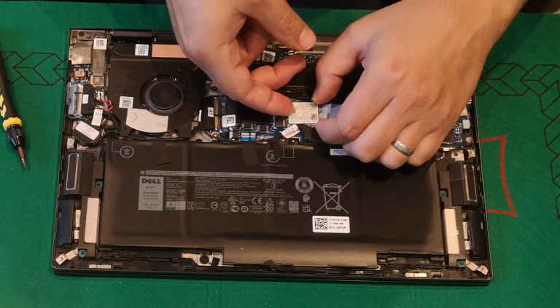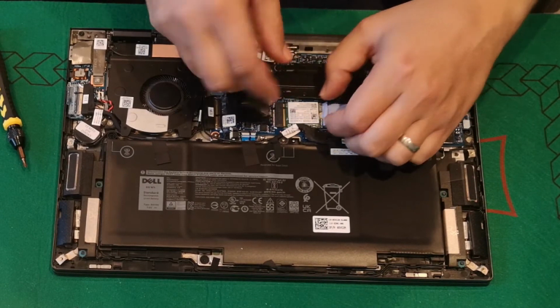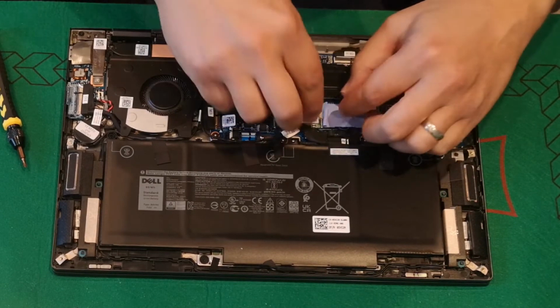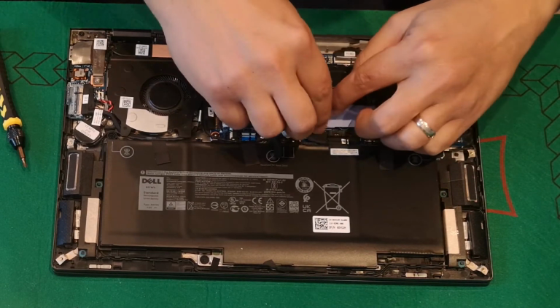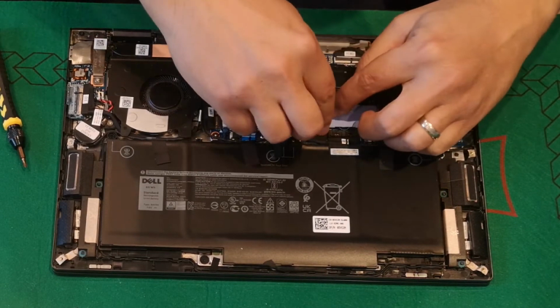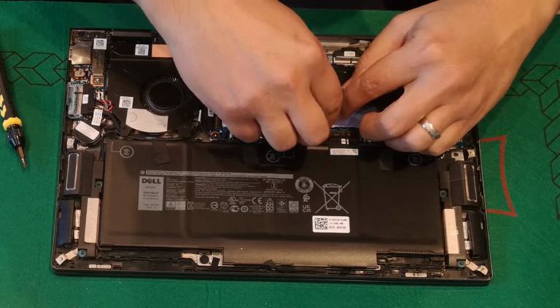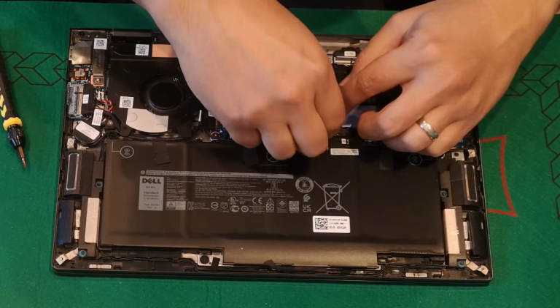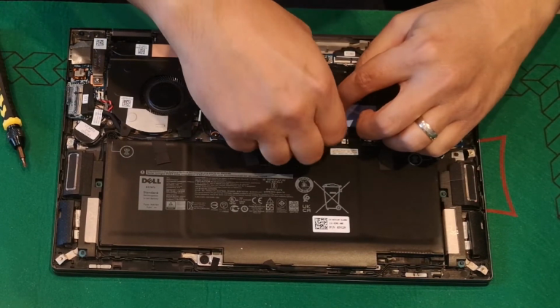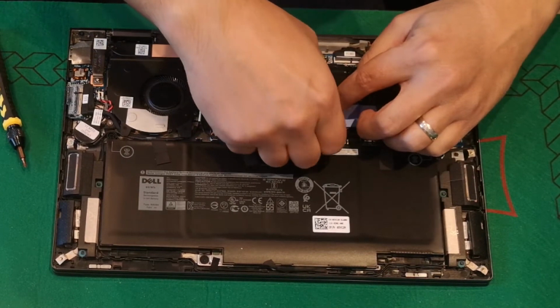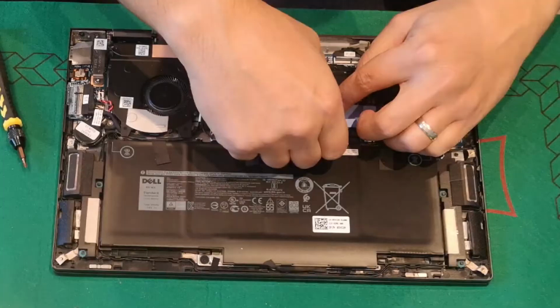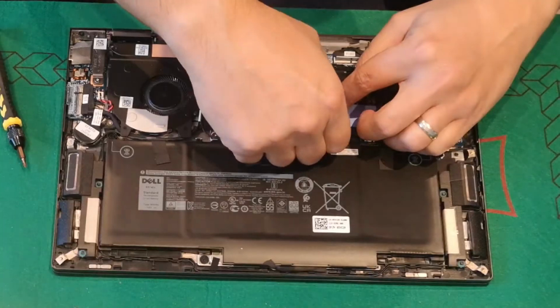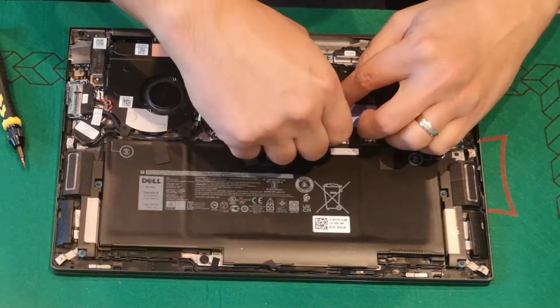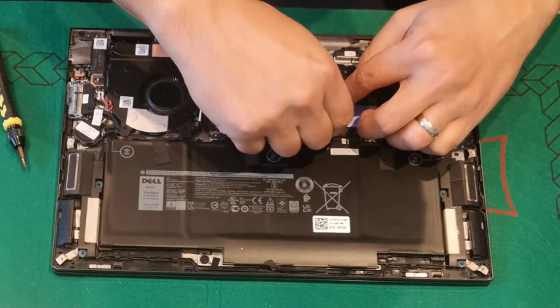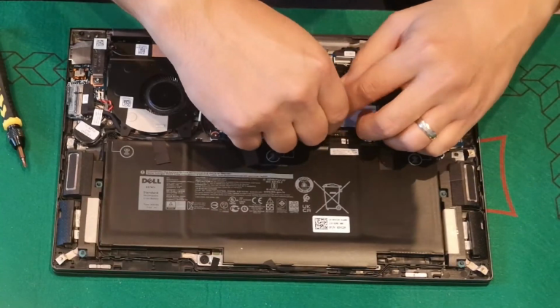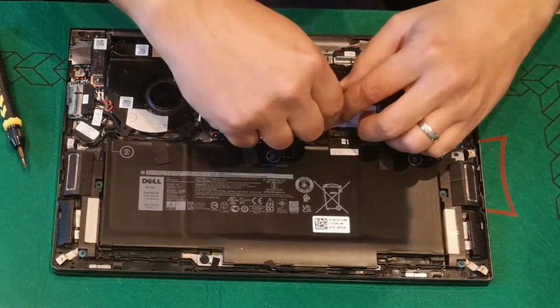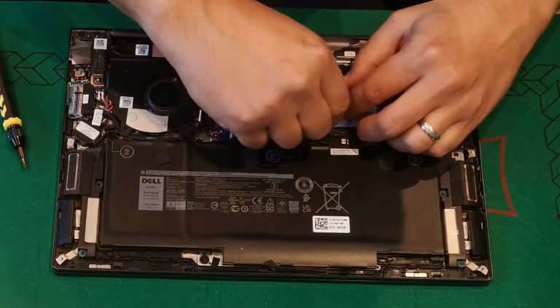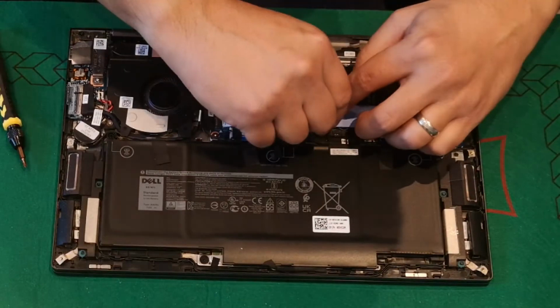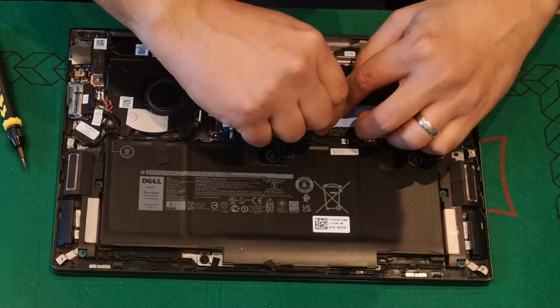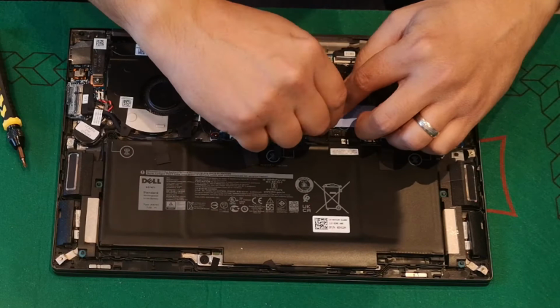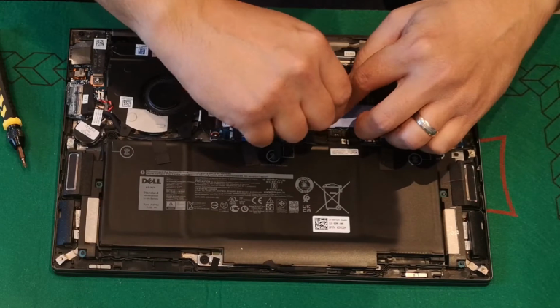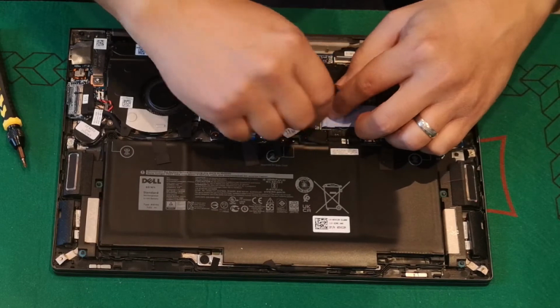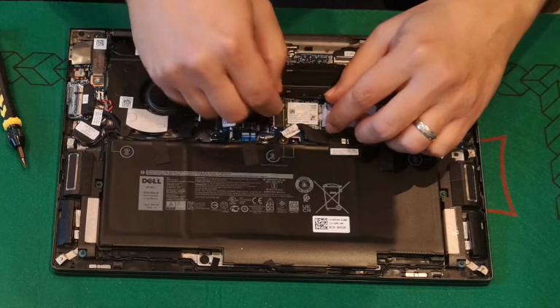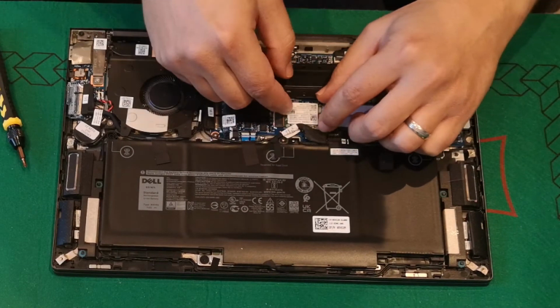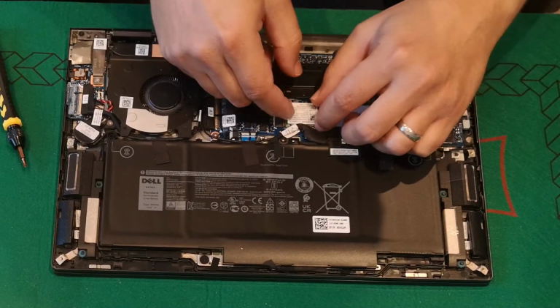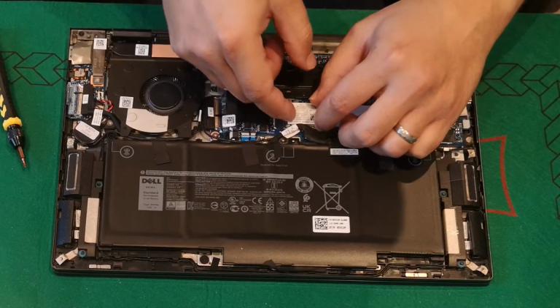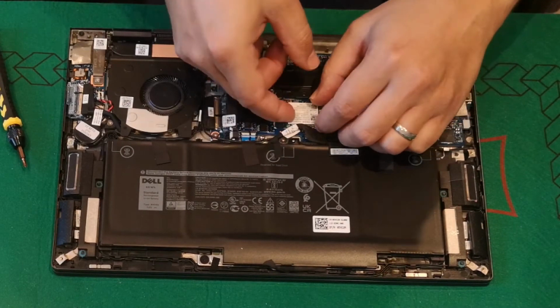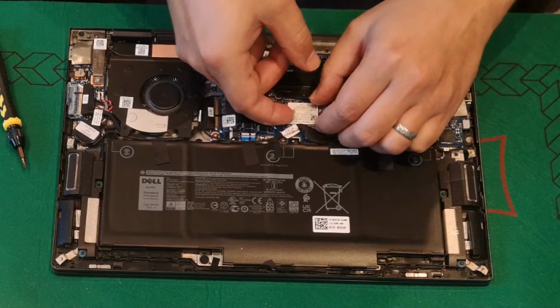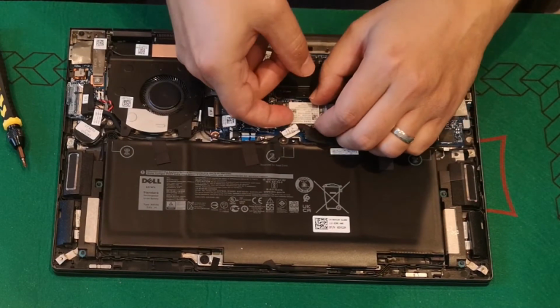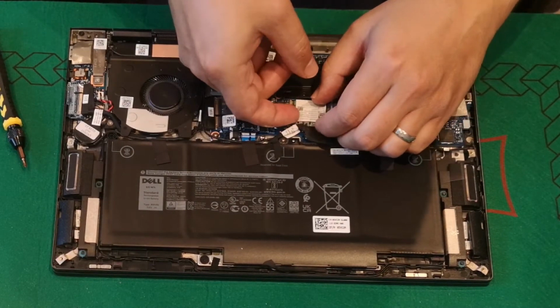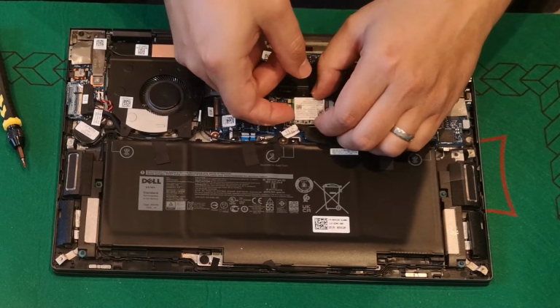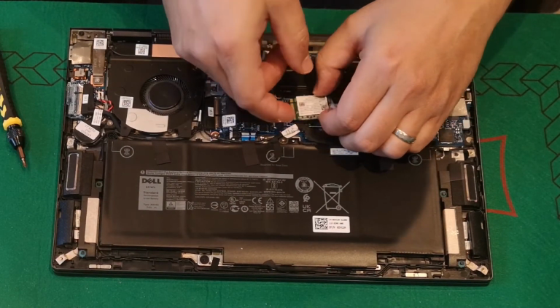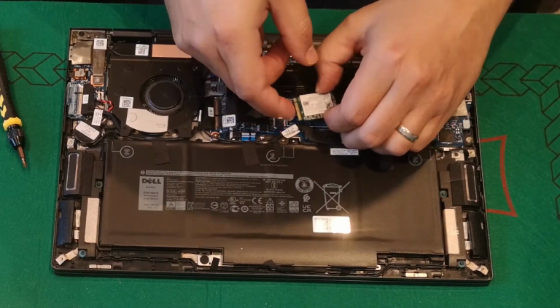You need to carefully remove the original drive, as it has thermal compound attached to its backside.